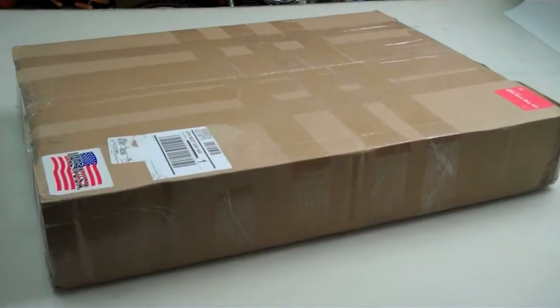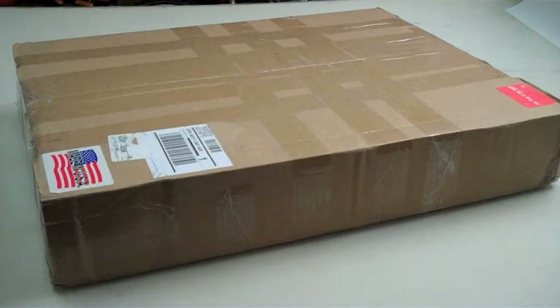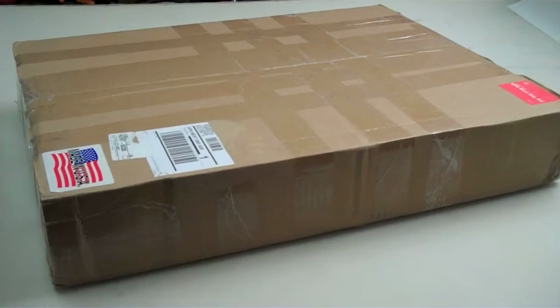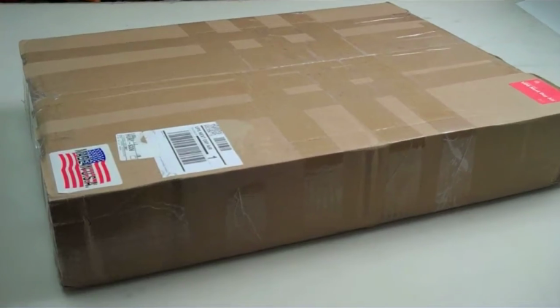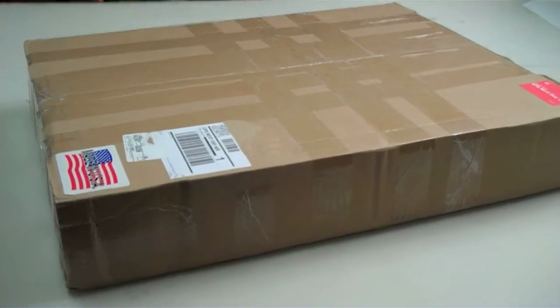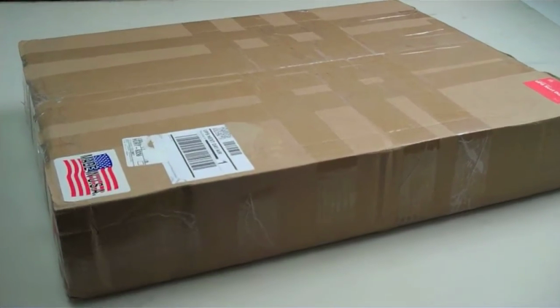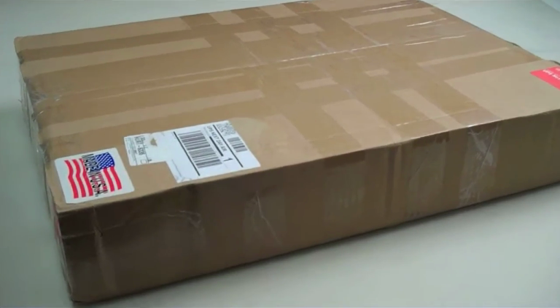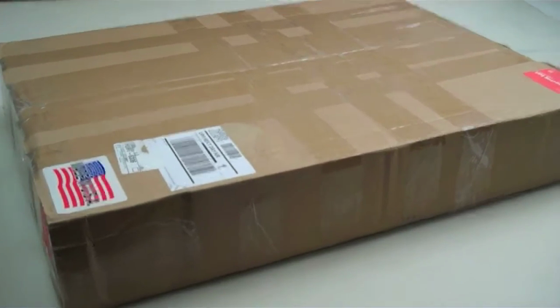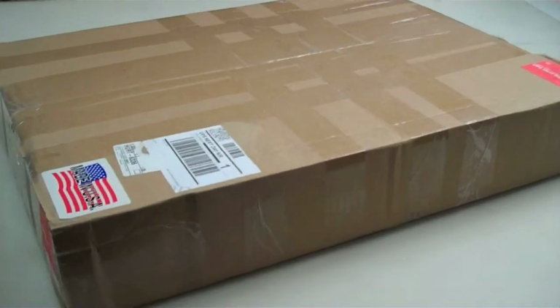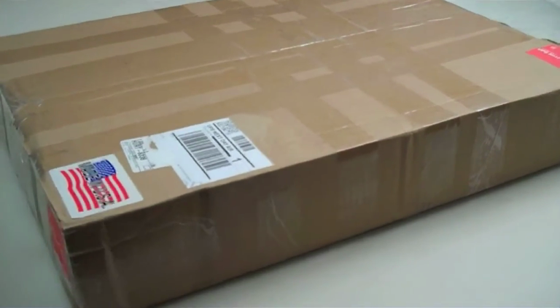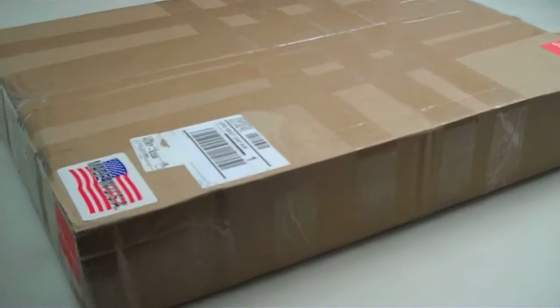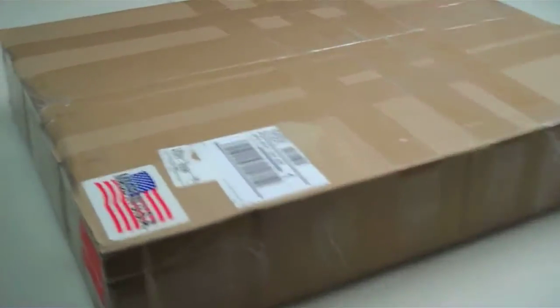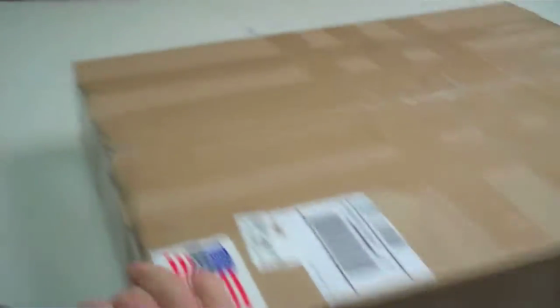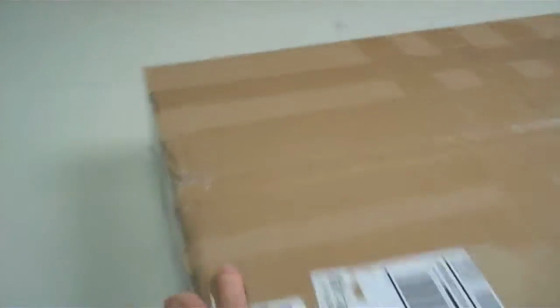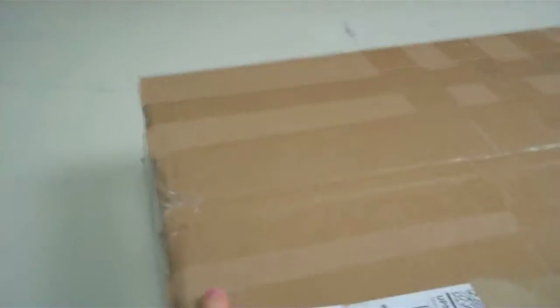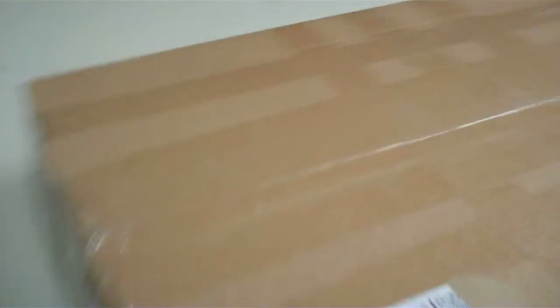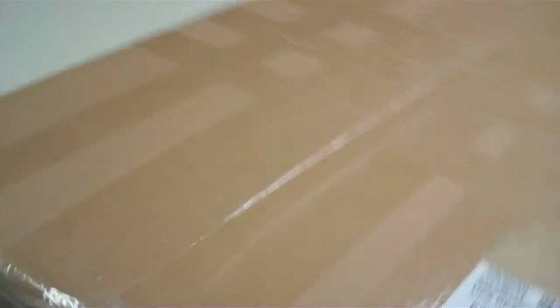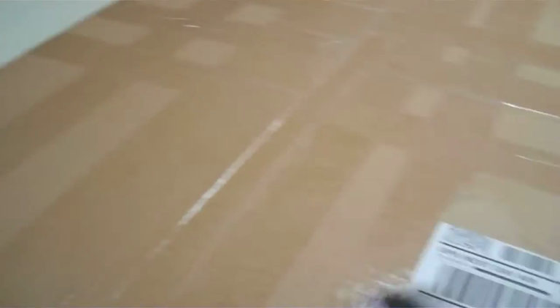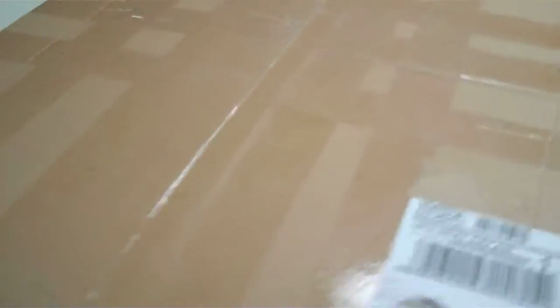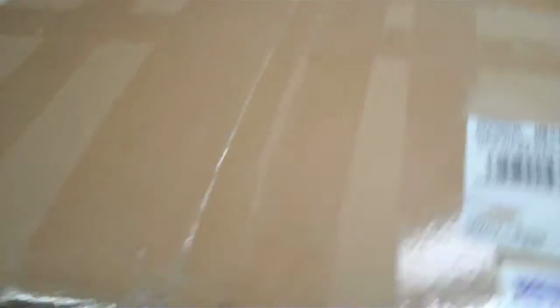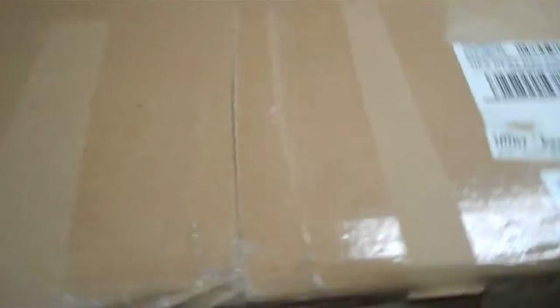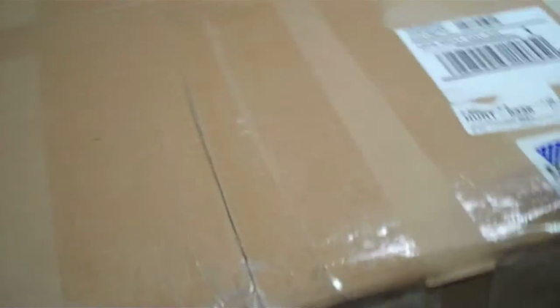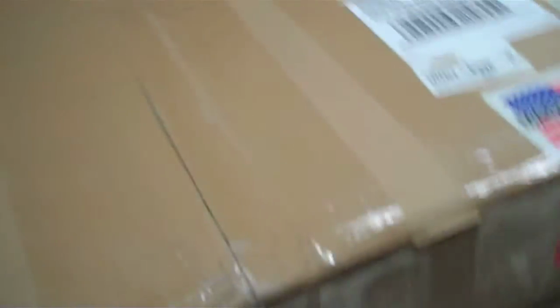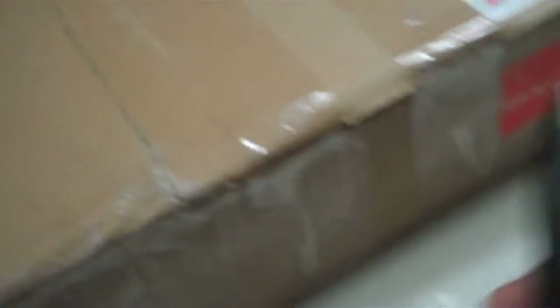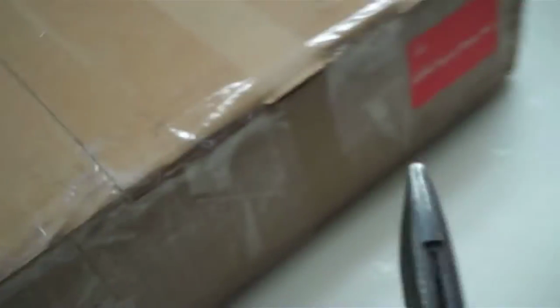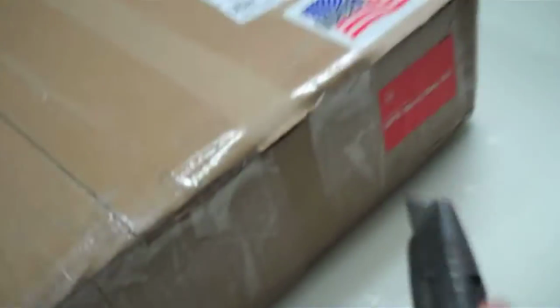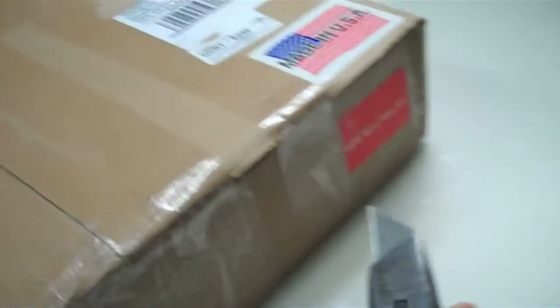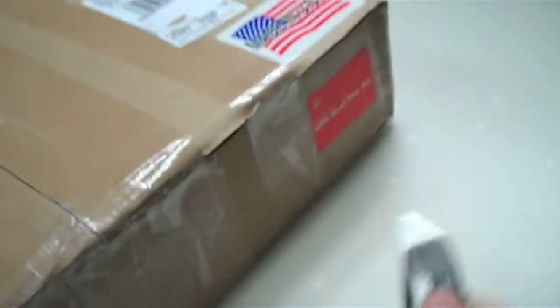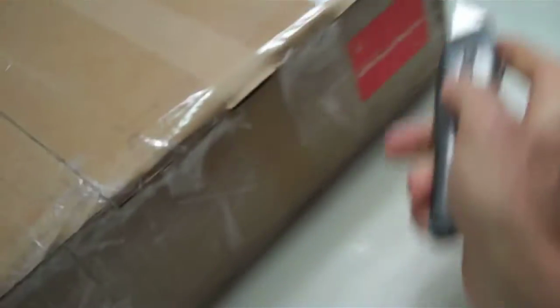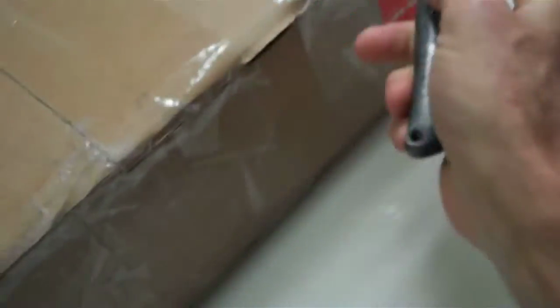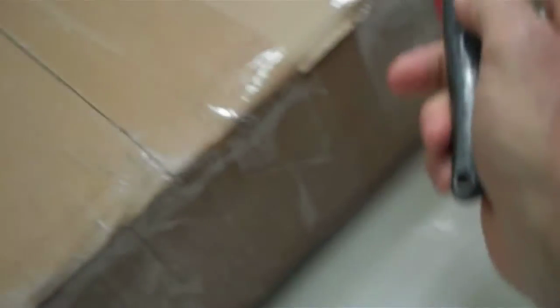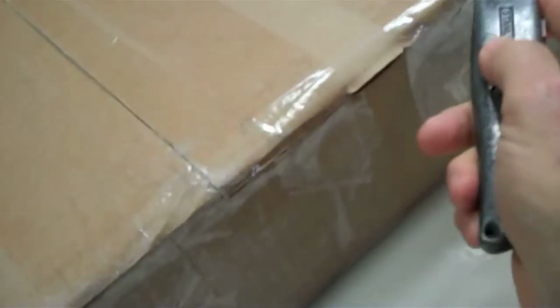The kit — the part we've been anxiously waiting on. Let's get this thing open.